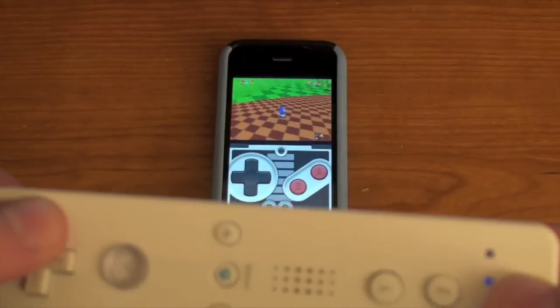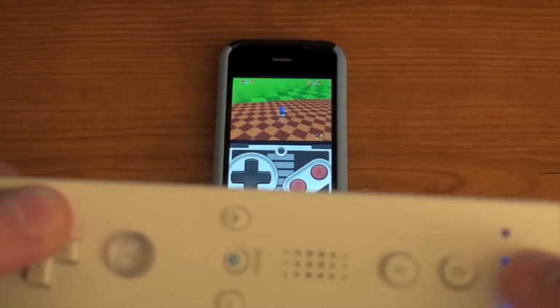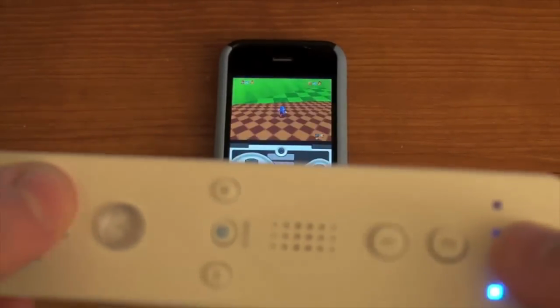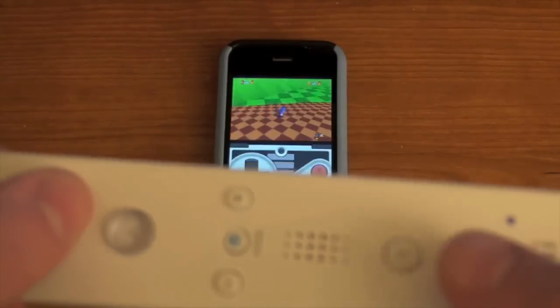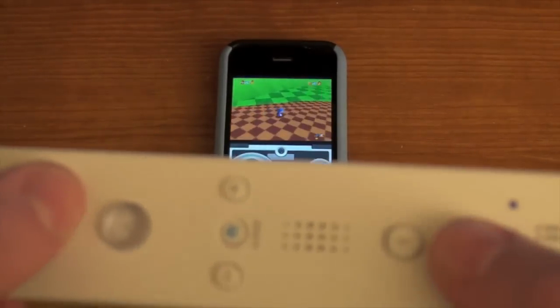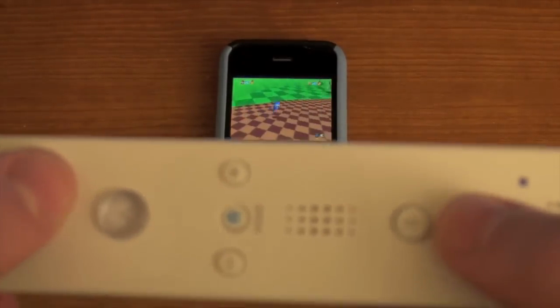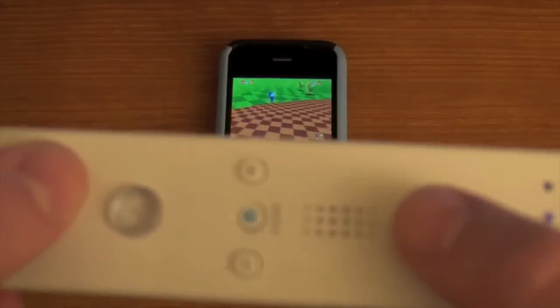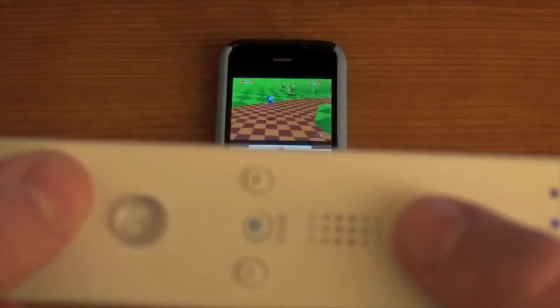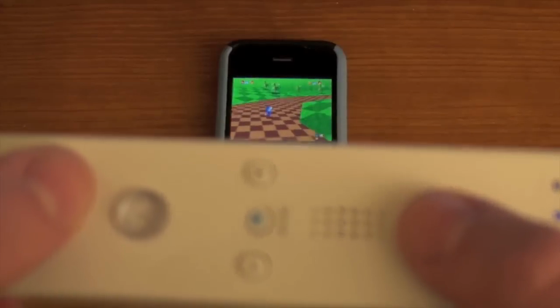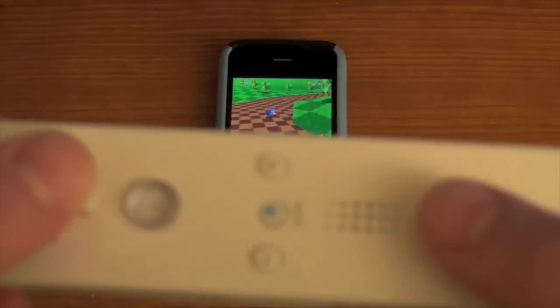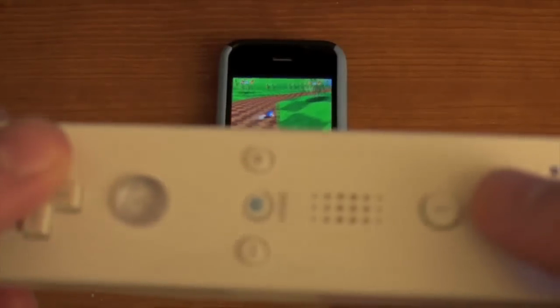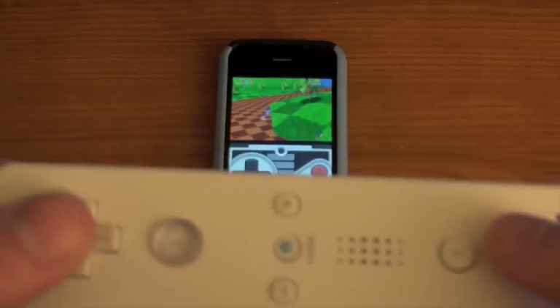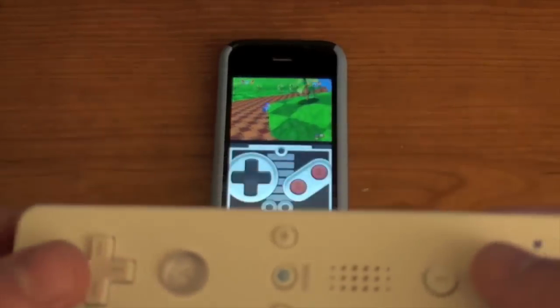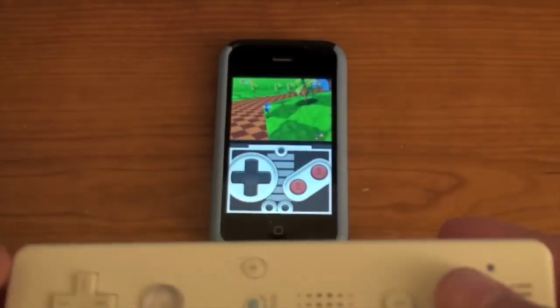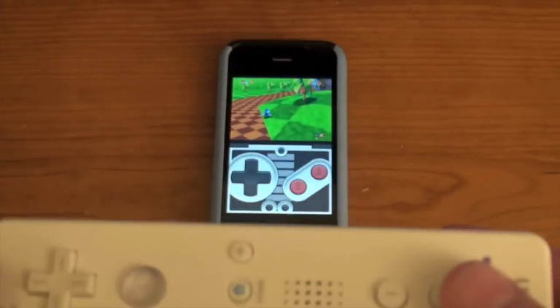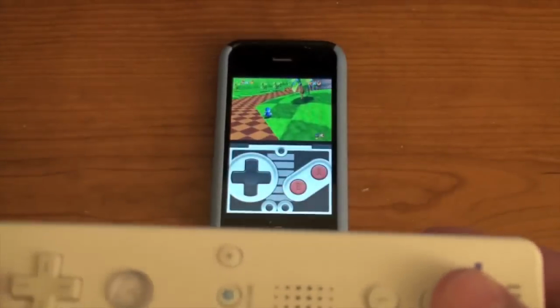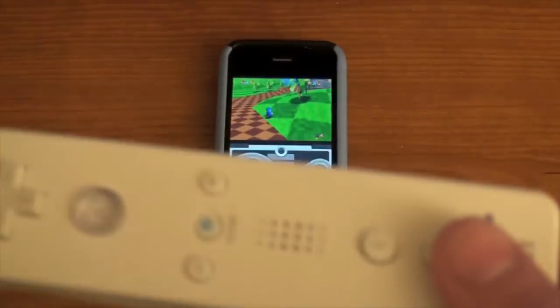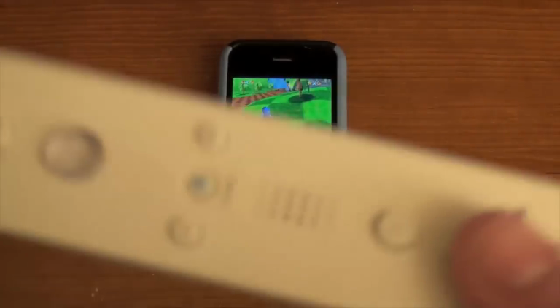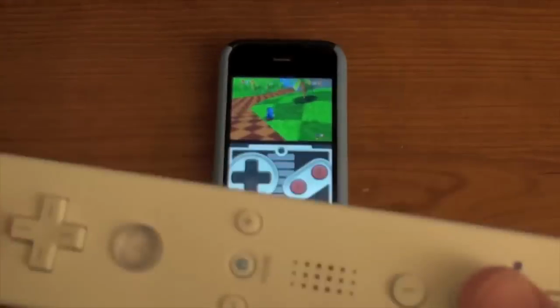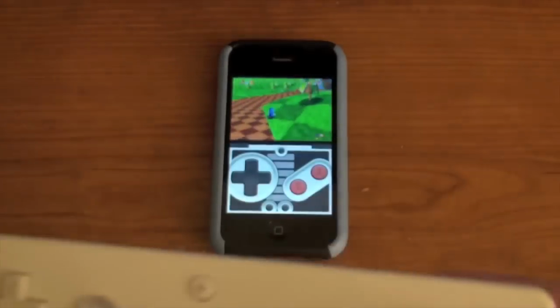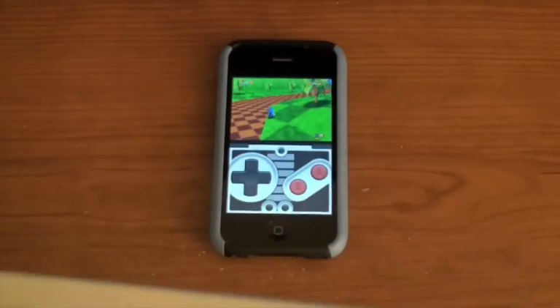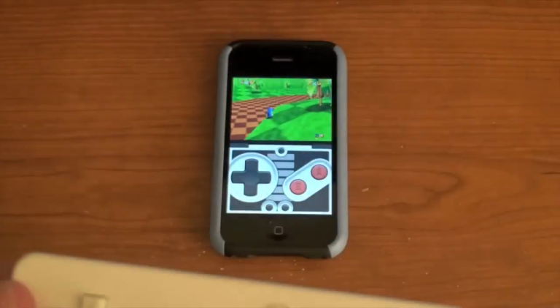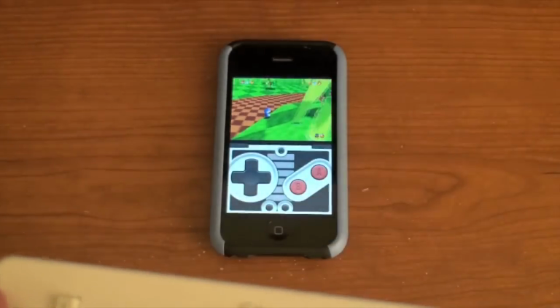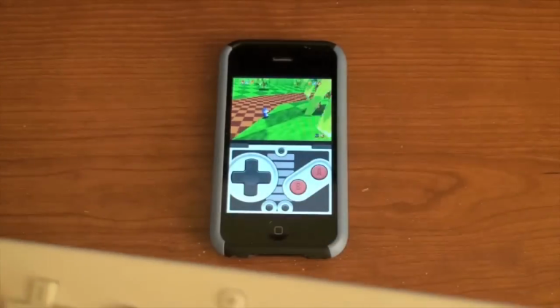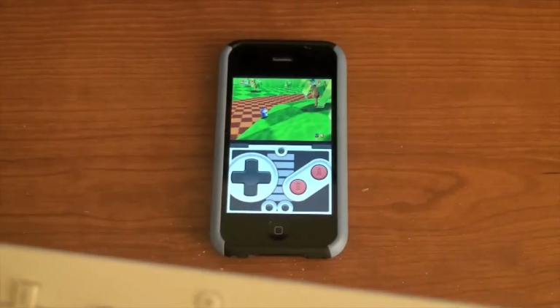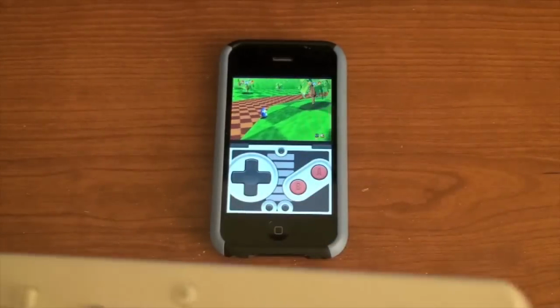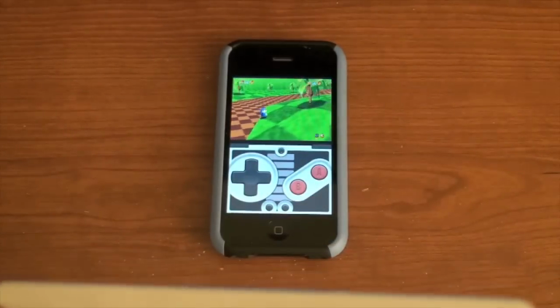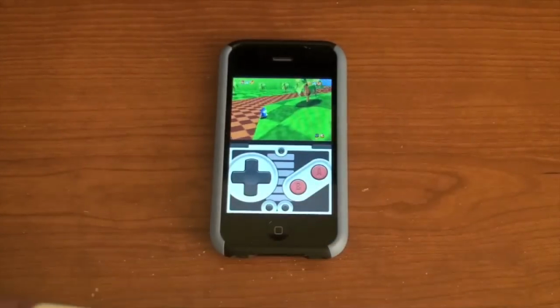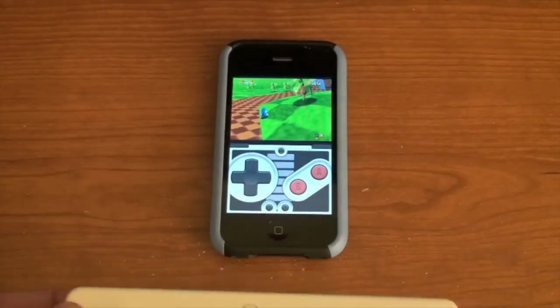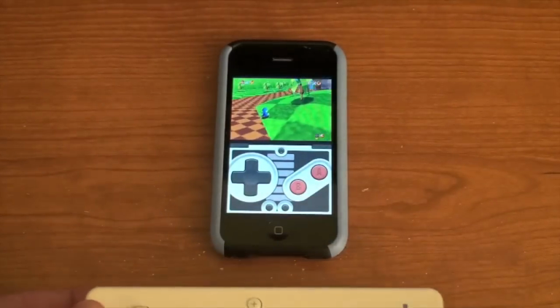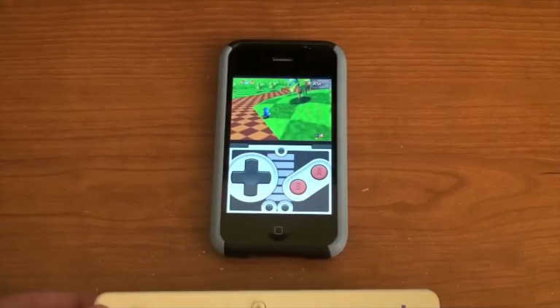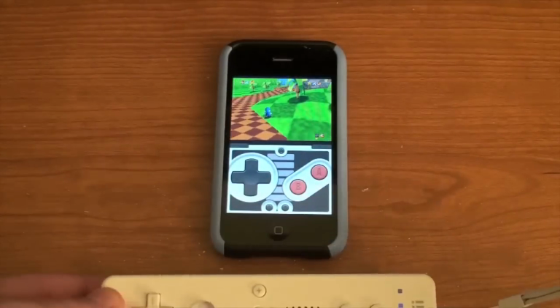If you tilt it back, it zooms out. And if you tilt it to the side, you see how it works. So you can walk around, jump, do all kinds of stuff — it's basically a controller for your iPhone. I just thought this would be cool to show you guys.